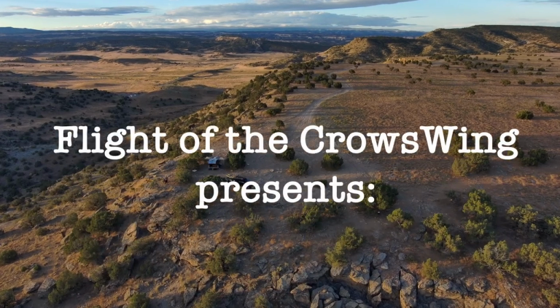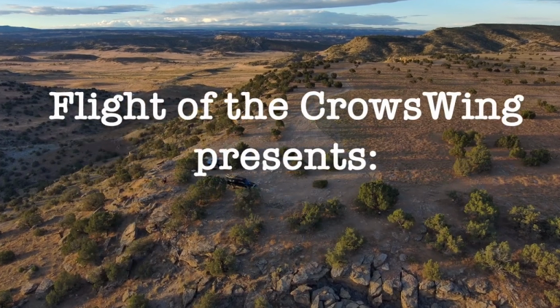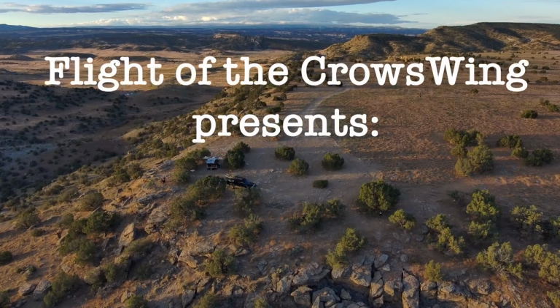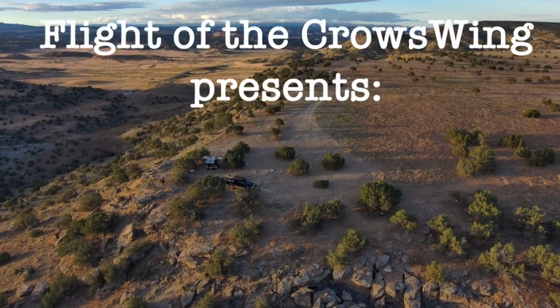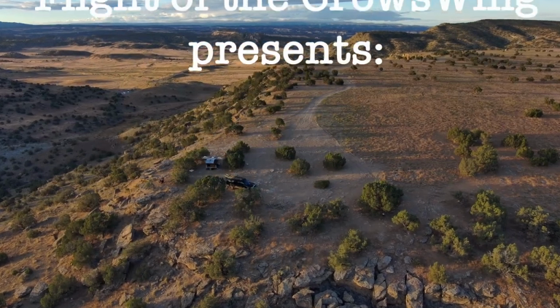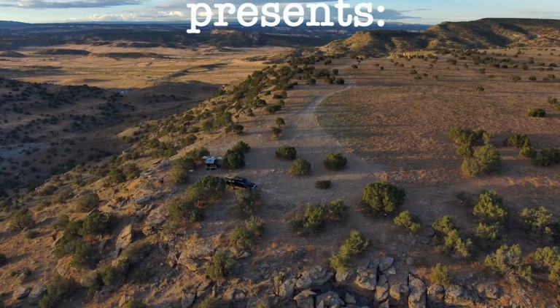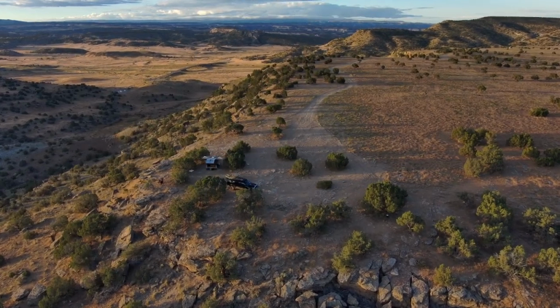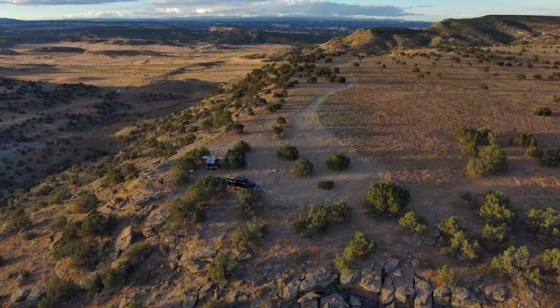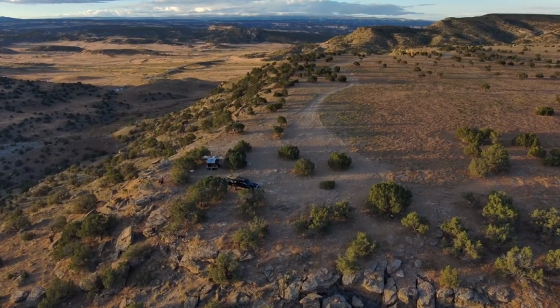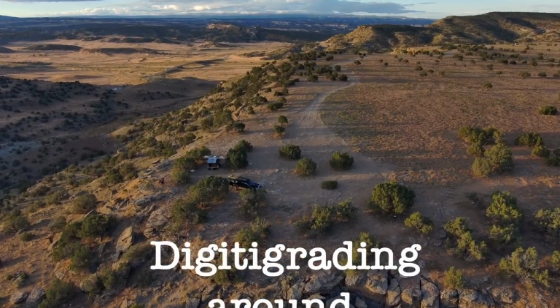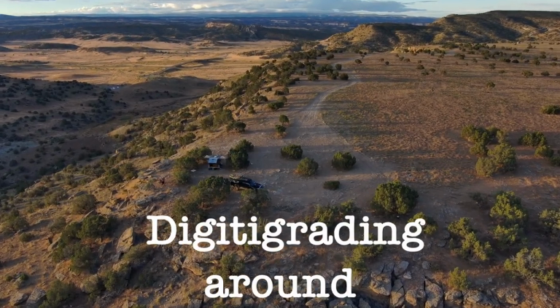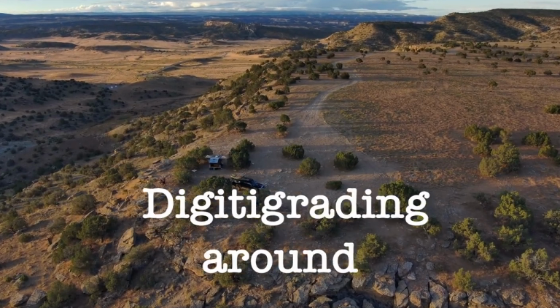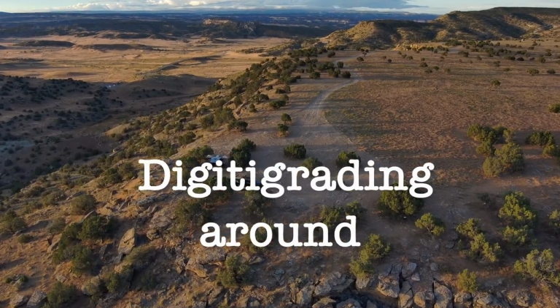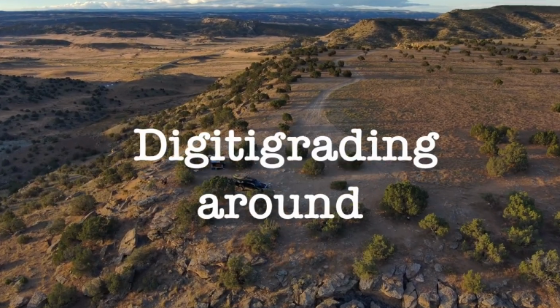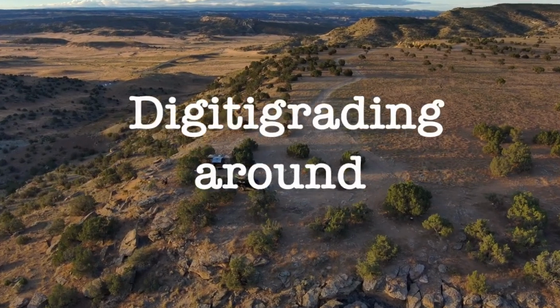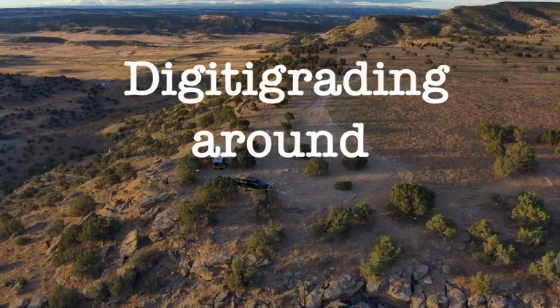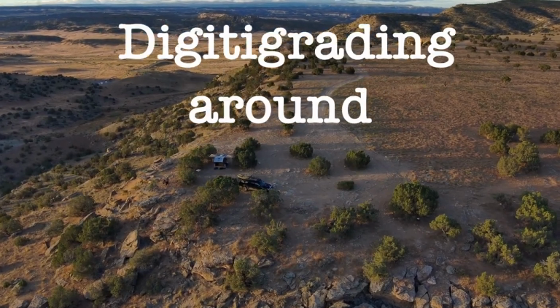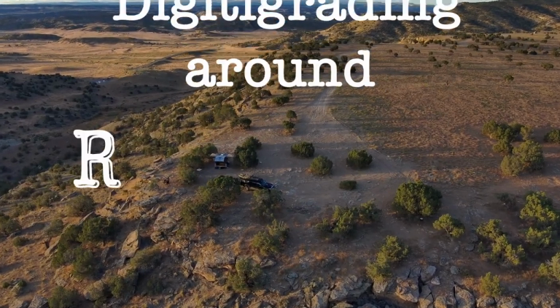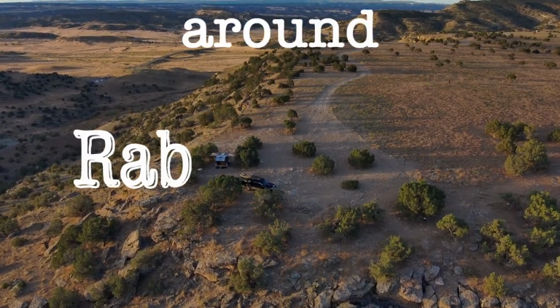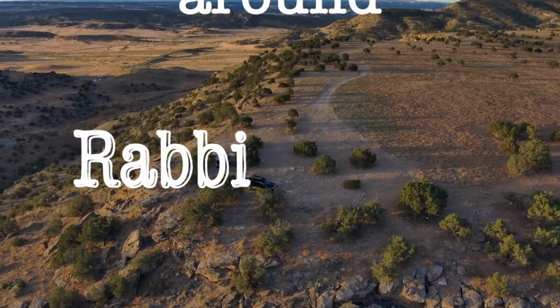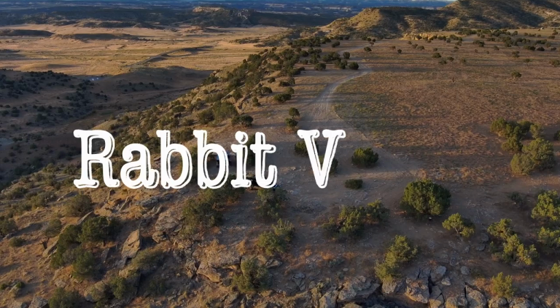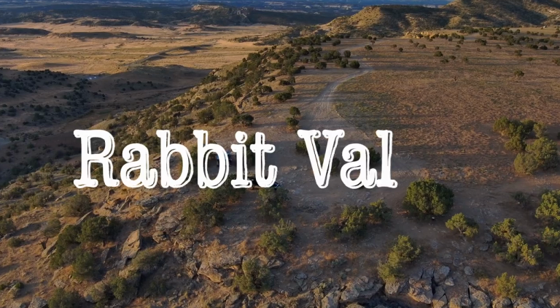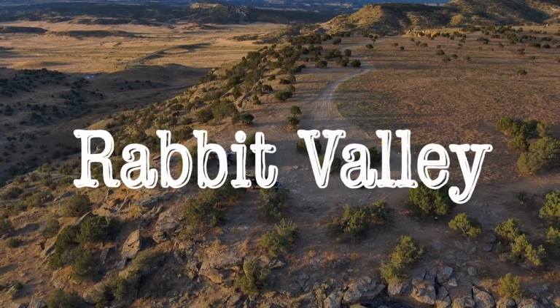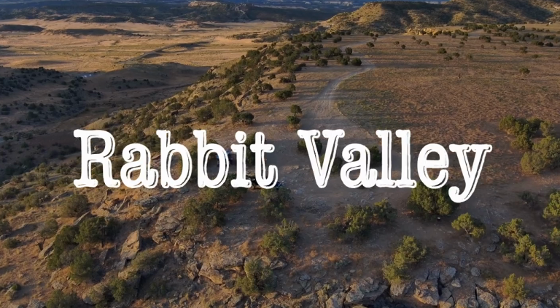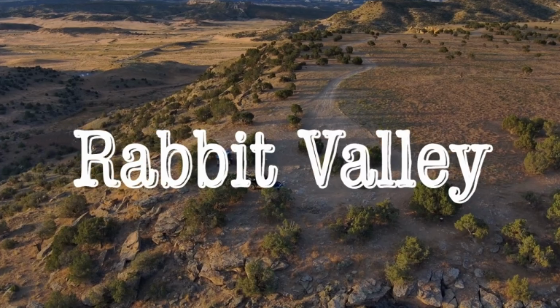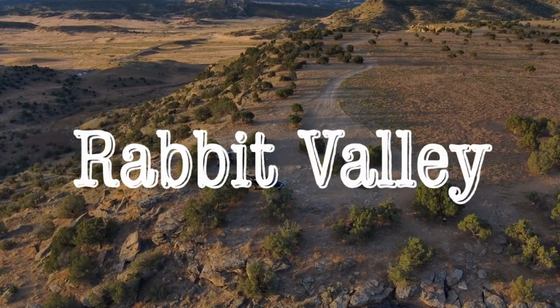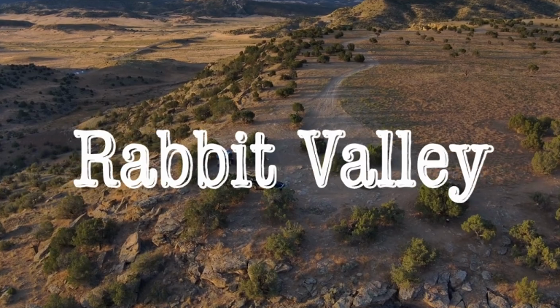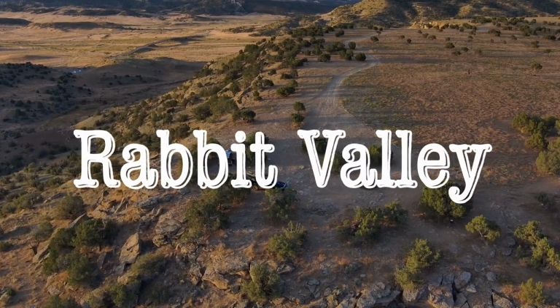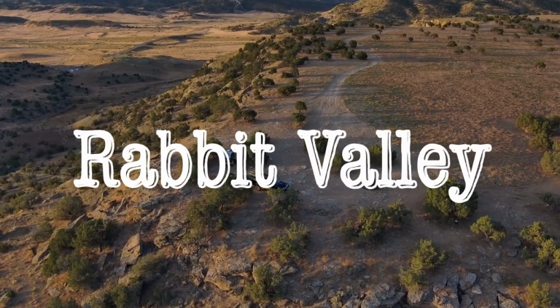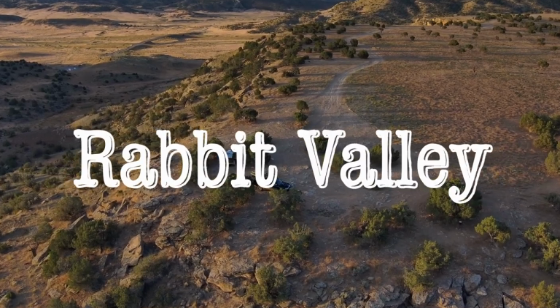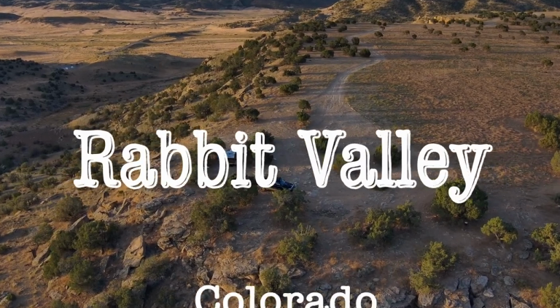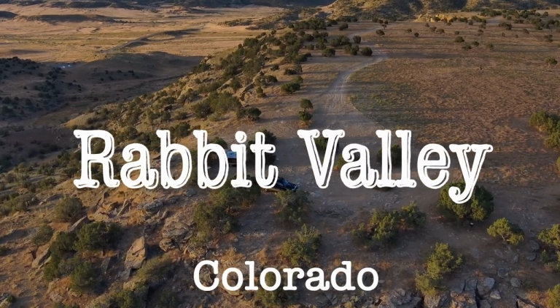Flight of the Crow's Wing presents: Digitigrating Around Rabbit Valley, Colorado, June 2022.